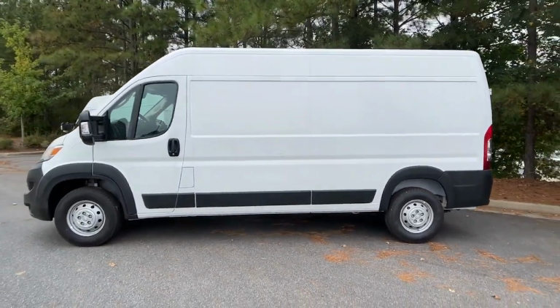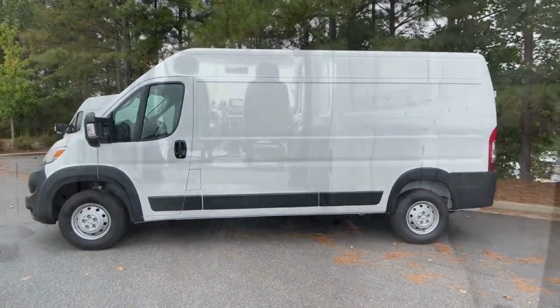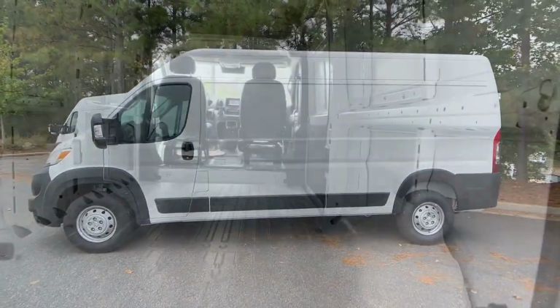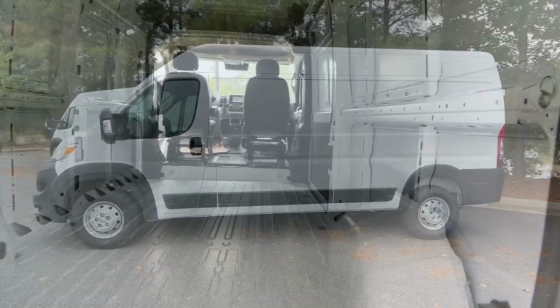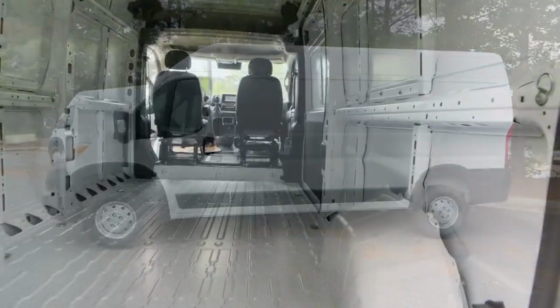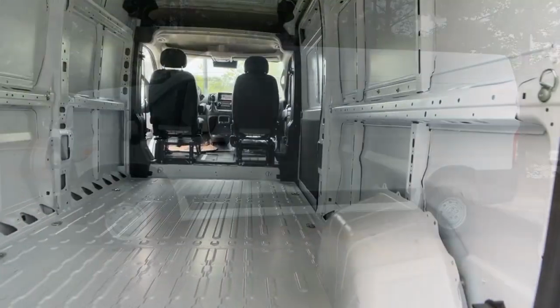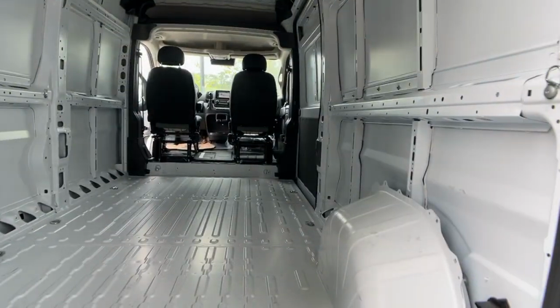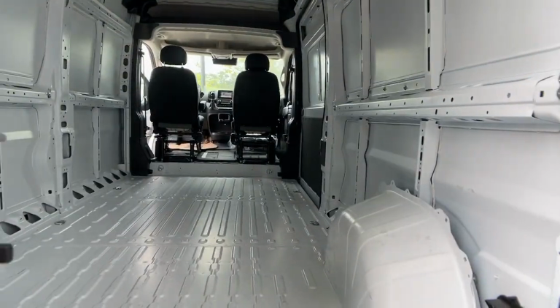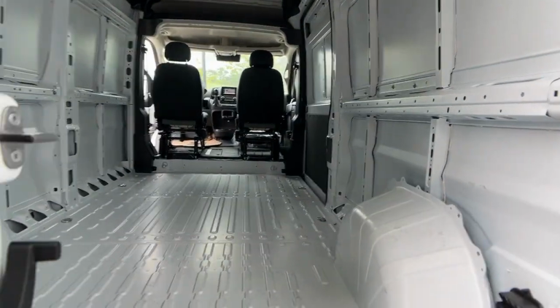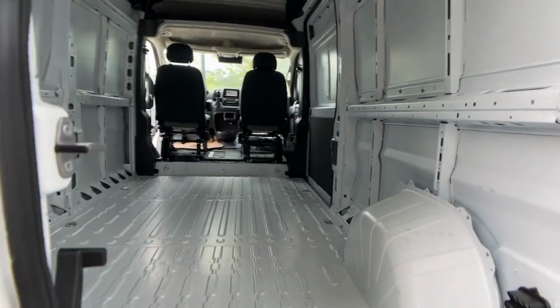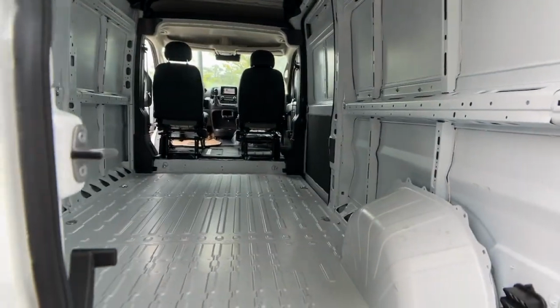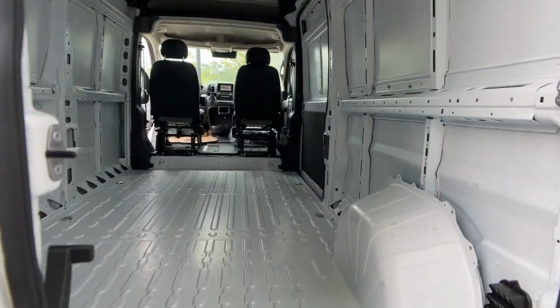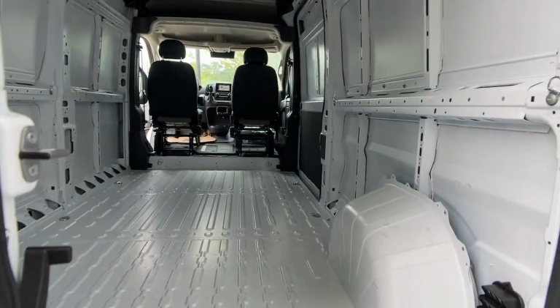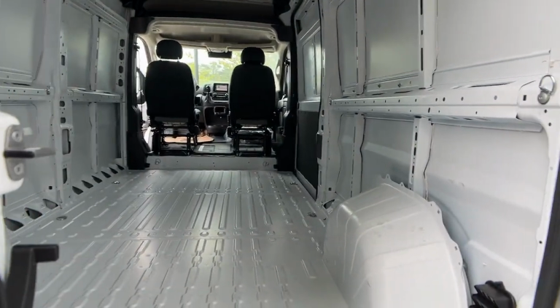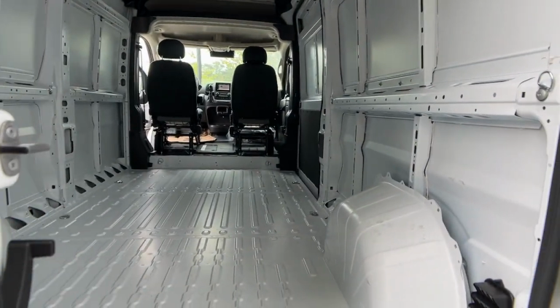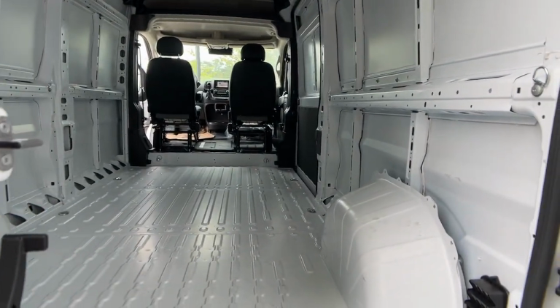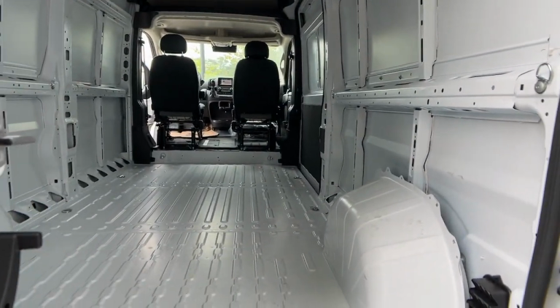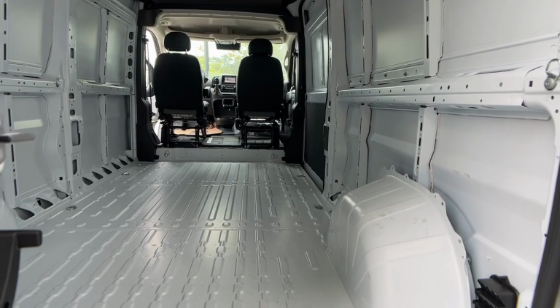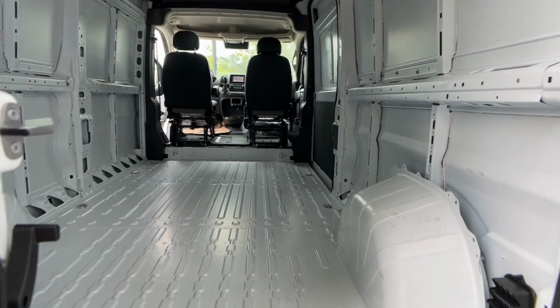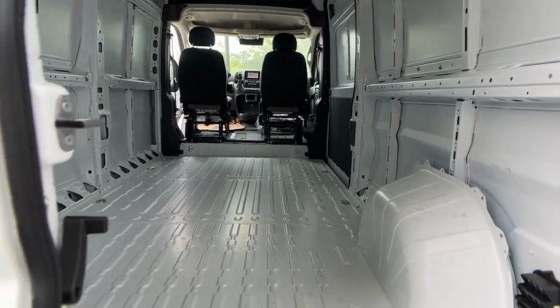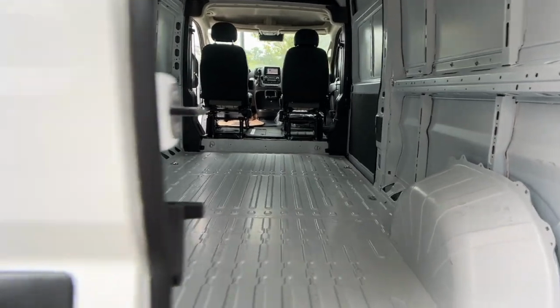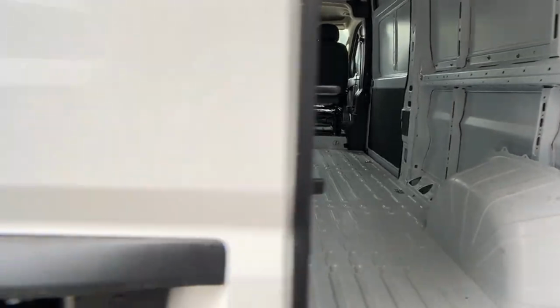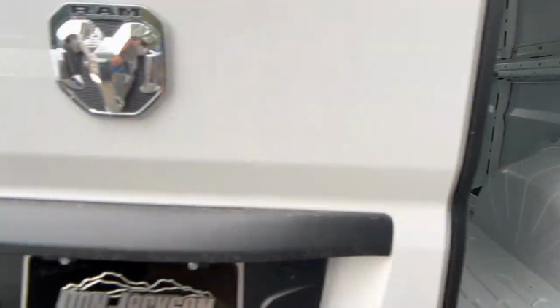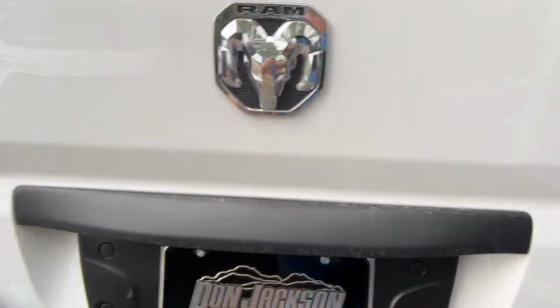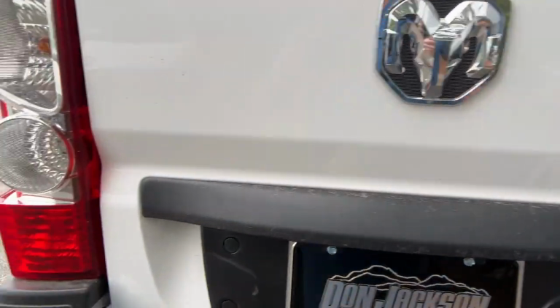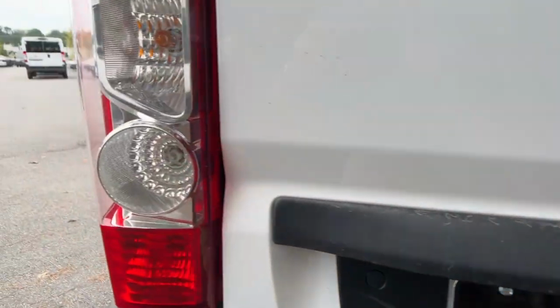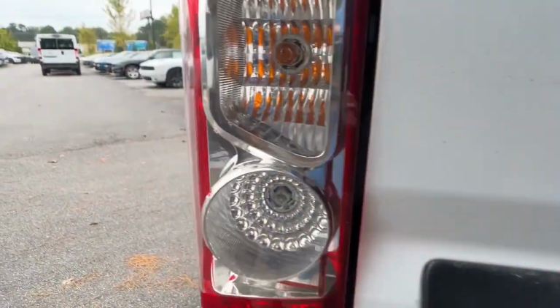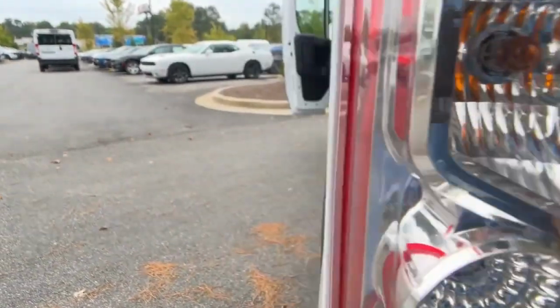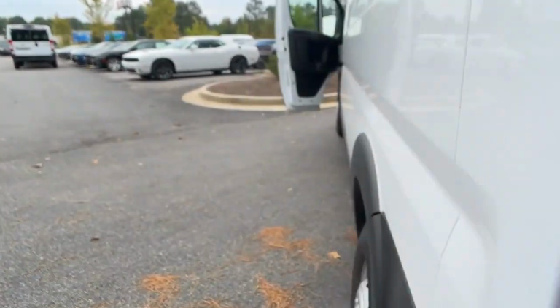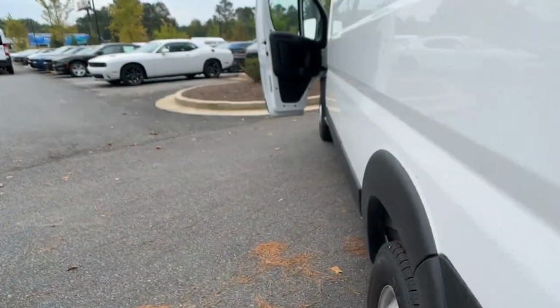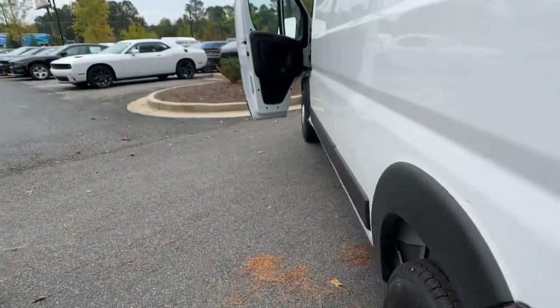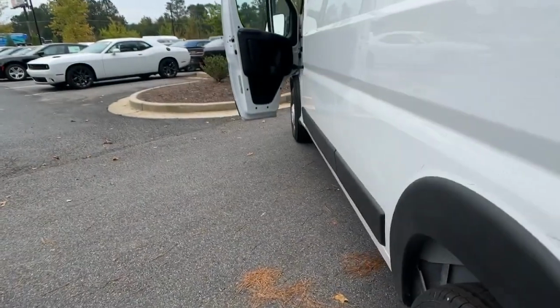Heated mirrors, keyless start, Wi-Fi hotspot, steering wheel audio controls.